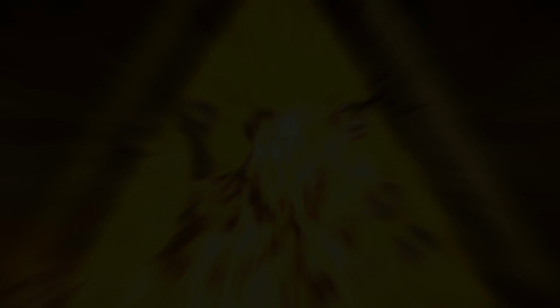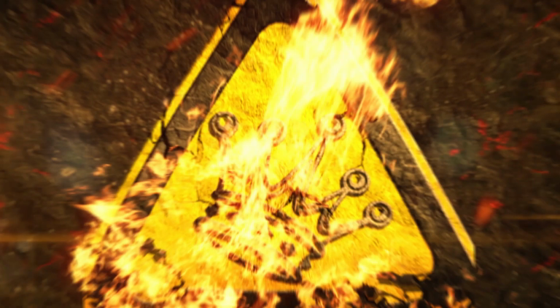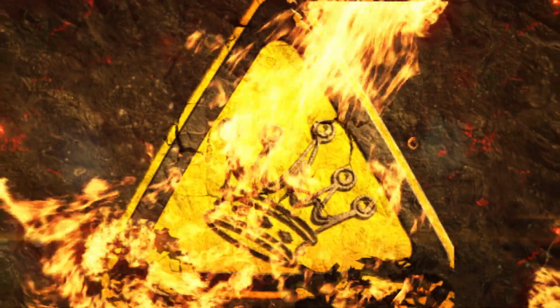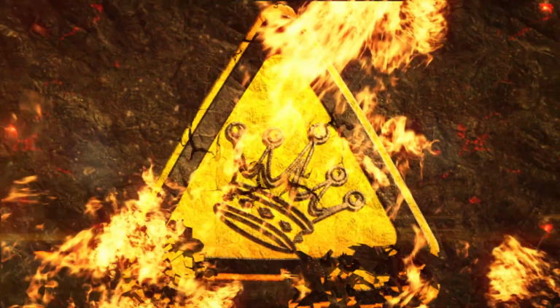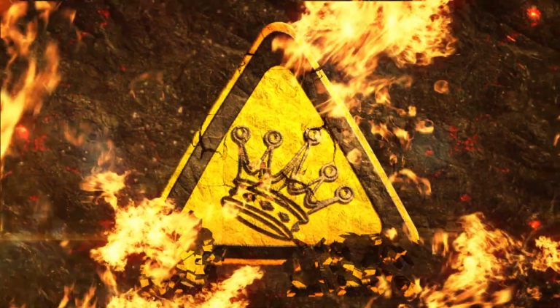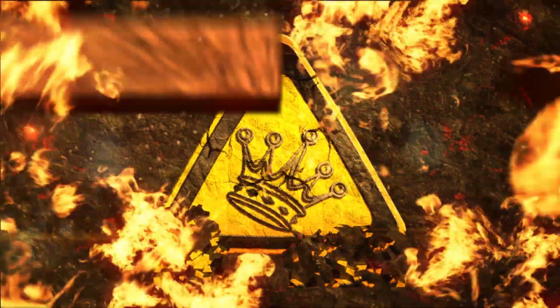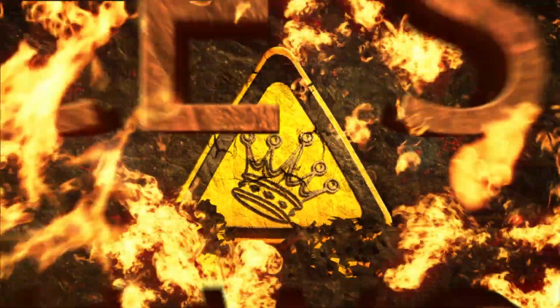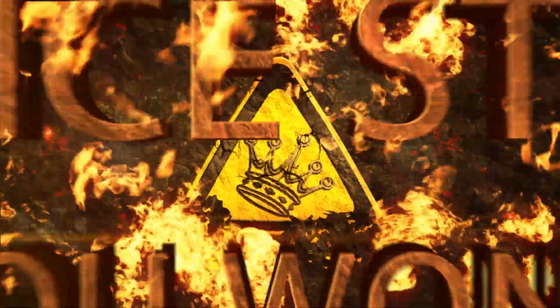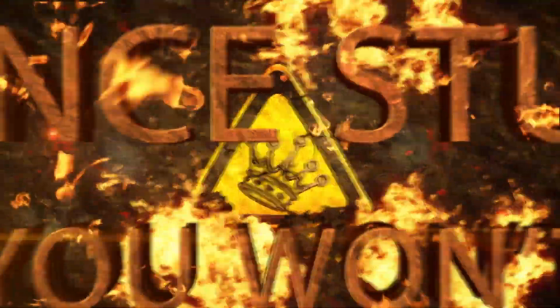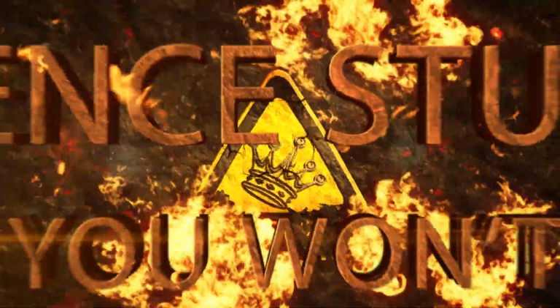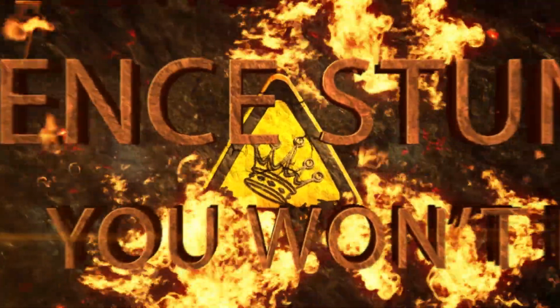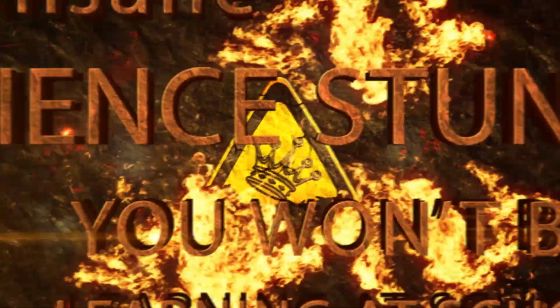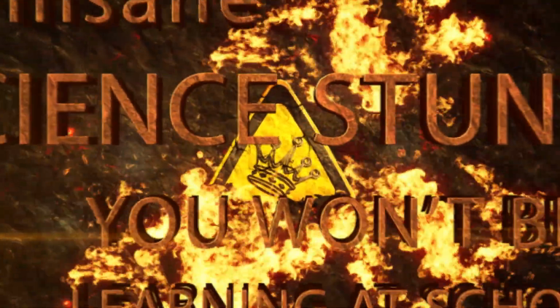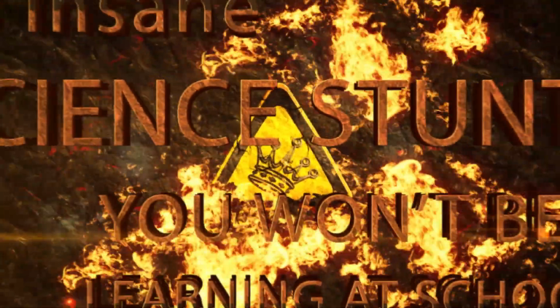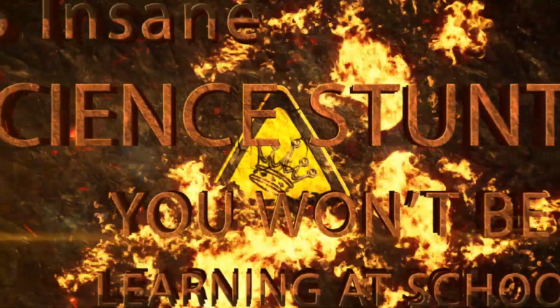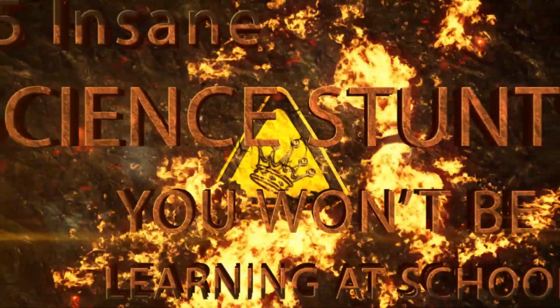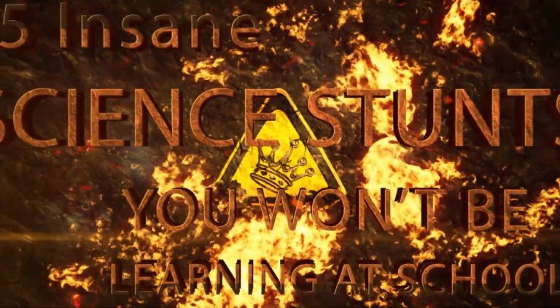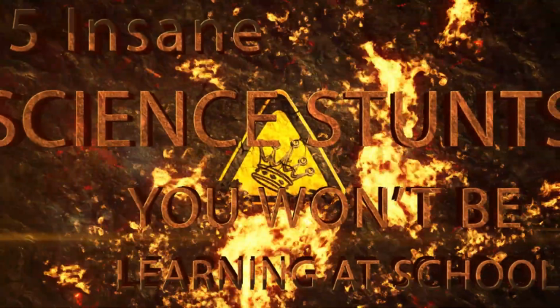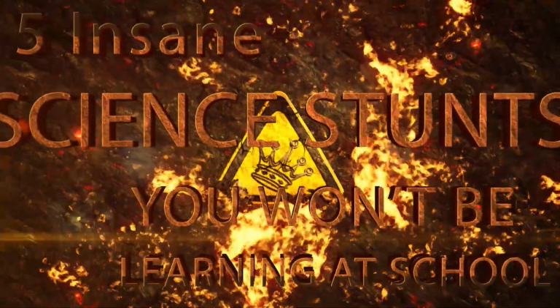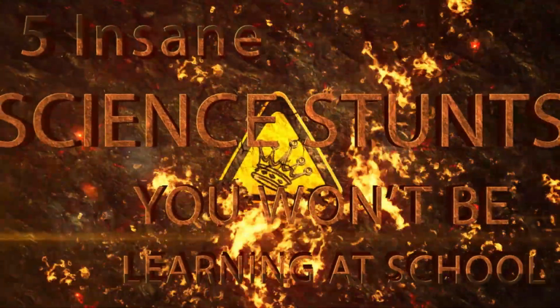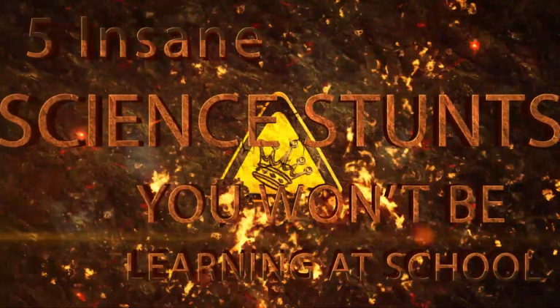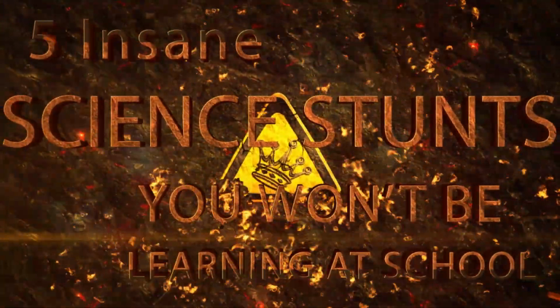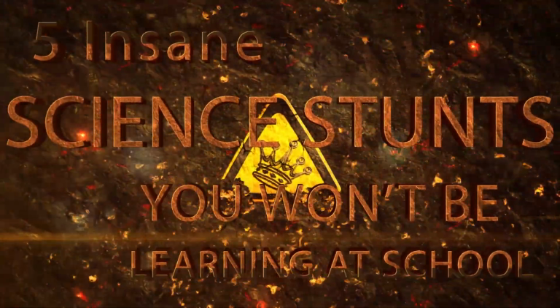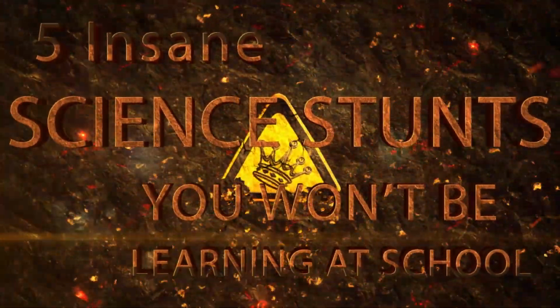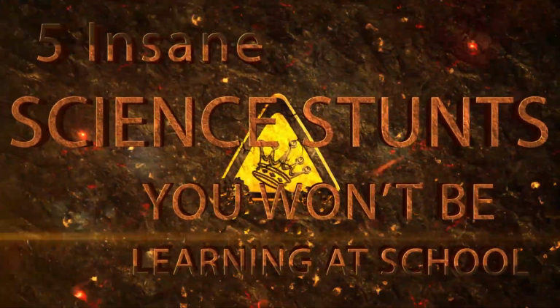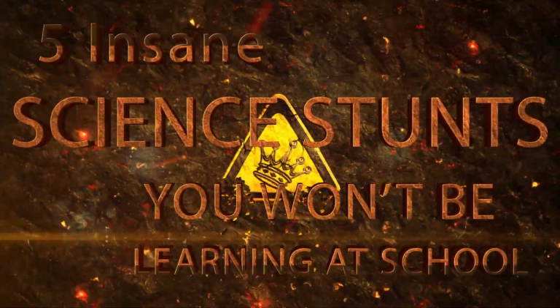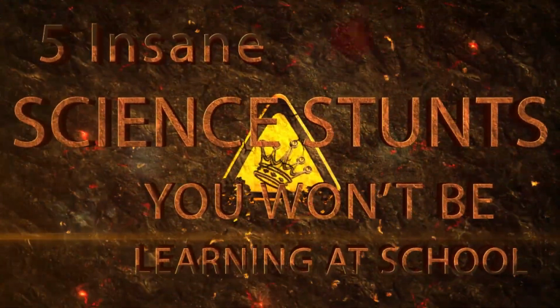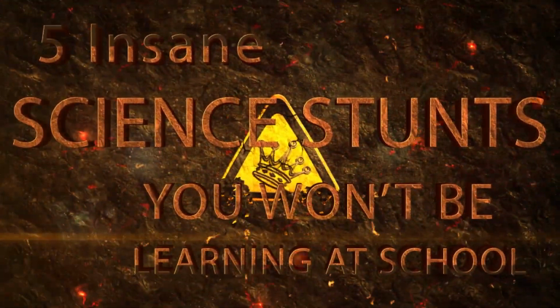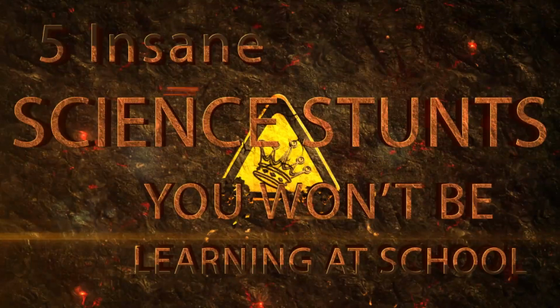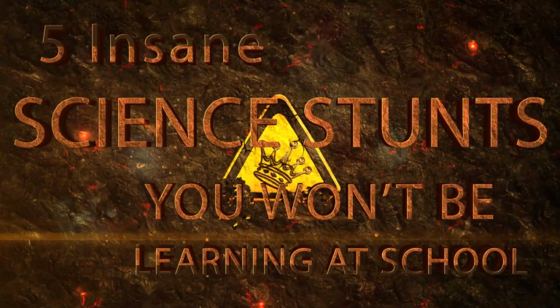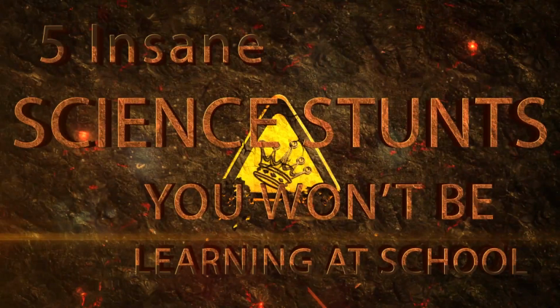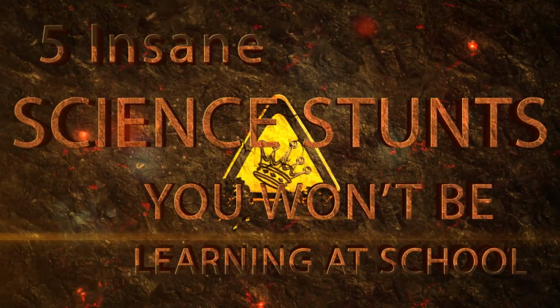Grab your safety gear and sign the waiver, because we're exploring 5 insane science stunts you won't be learning at school.